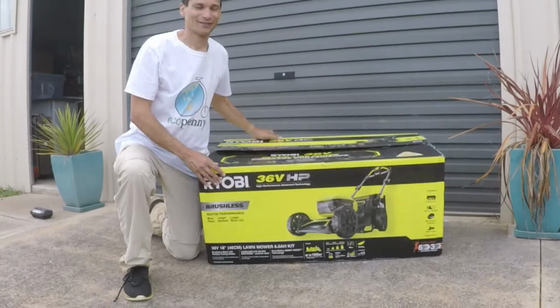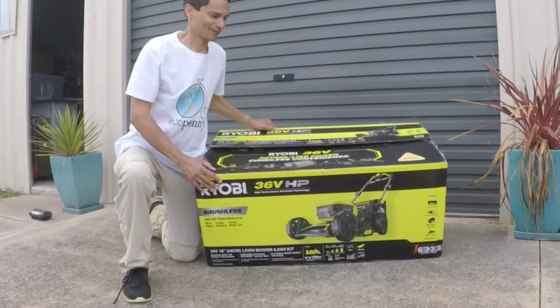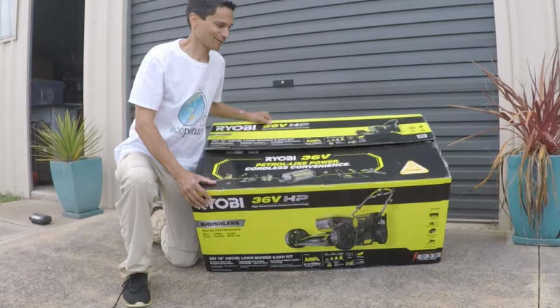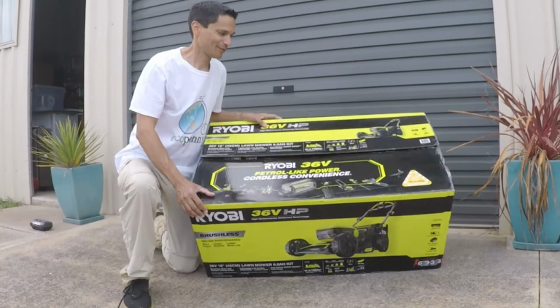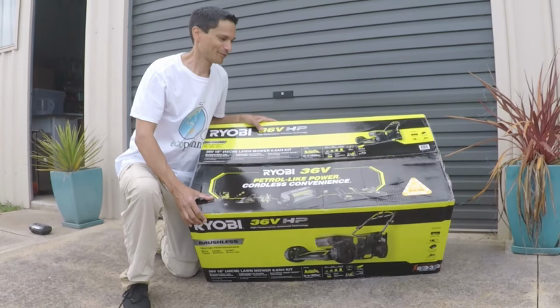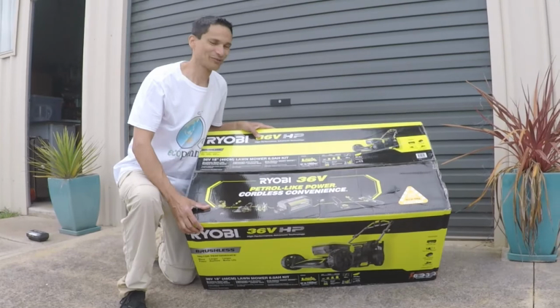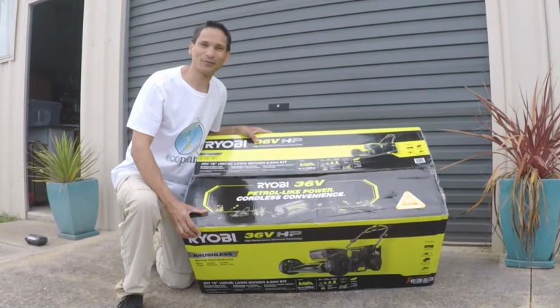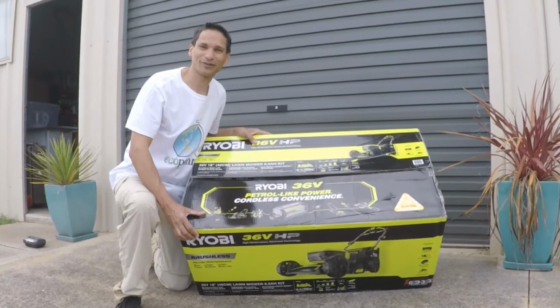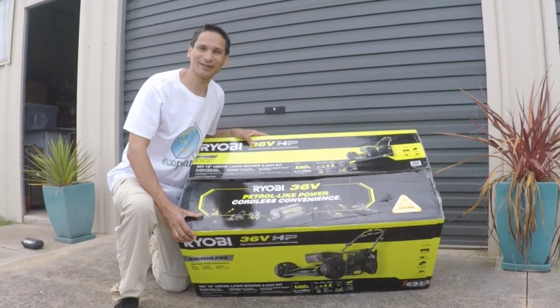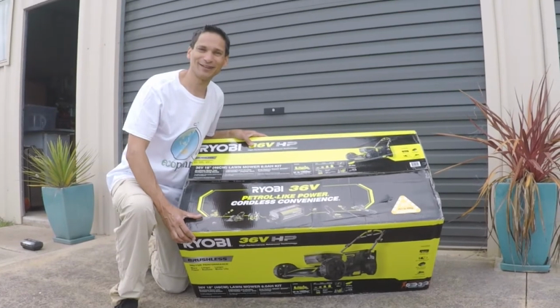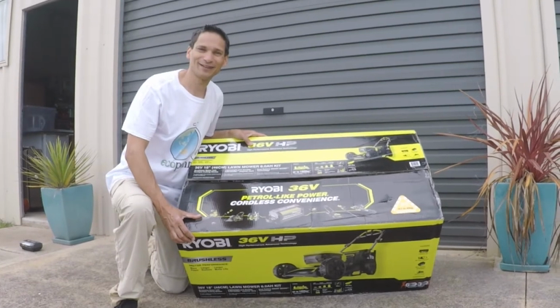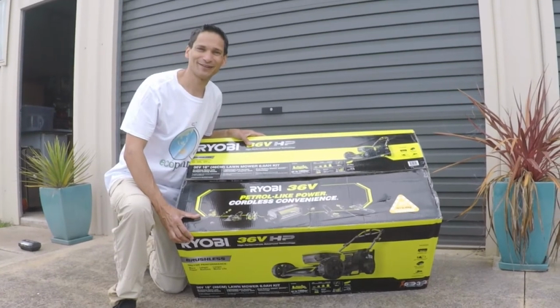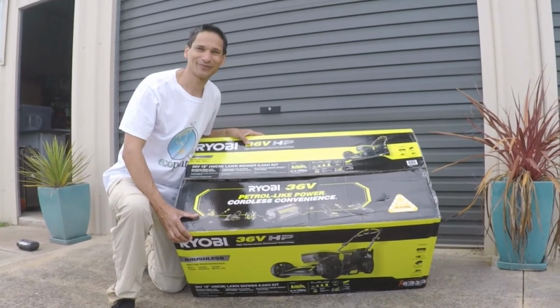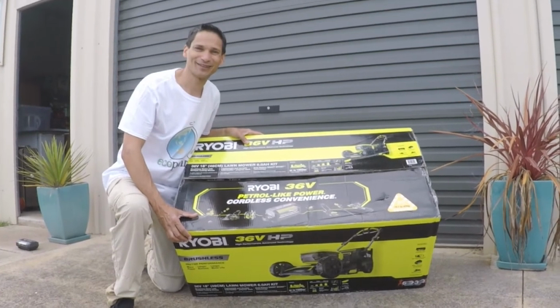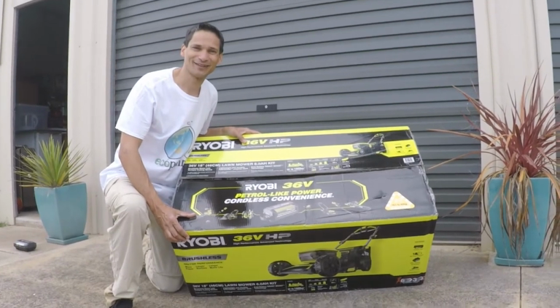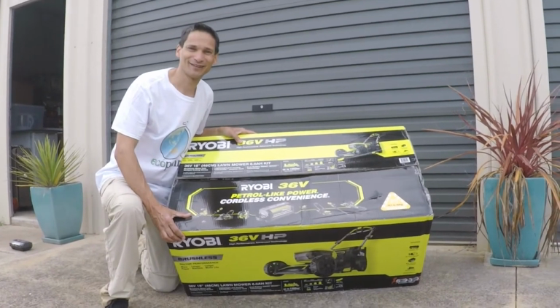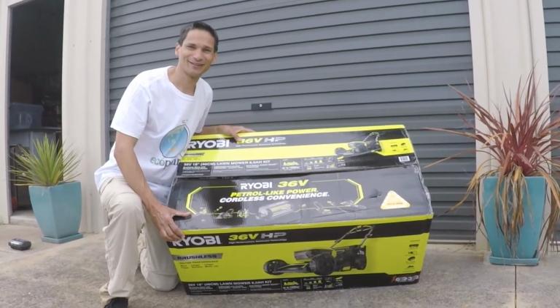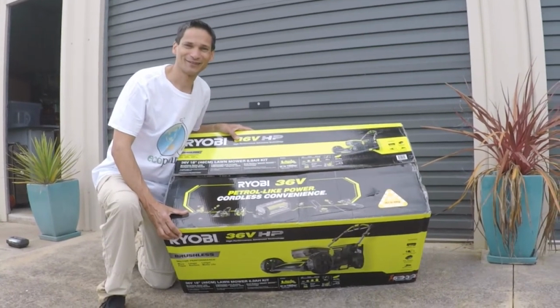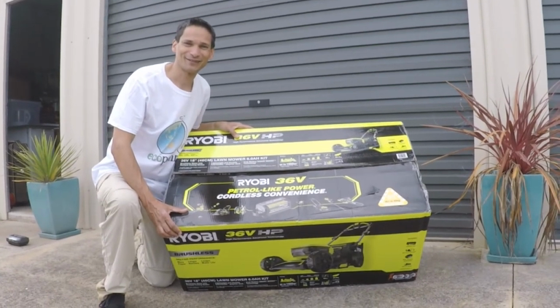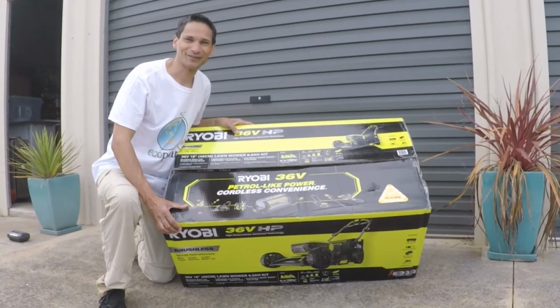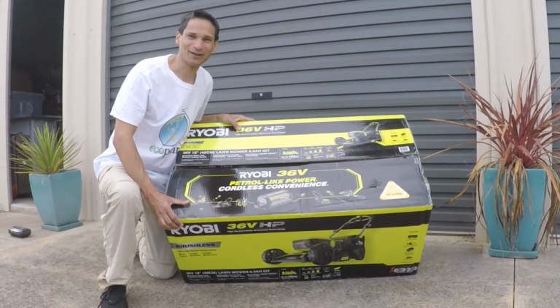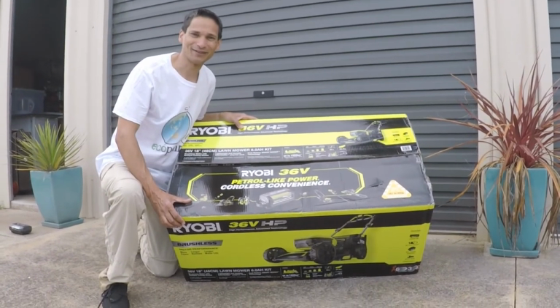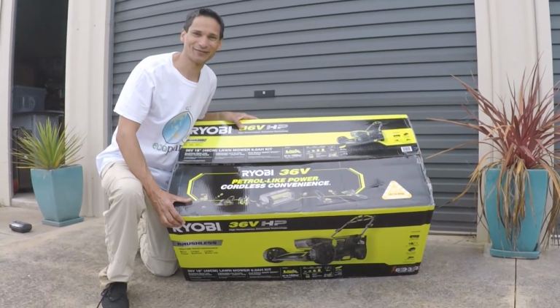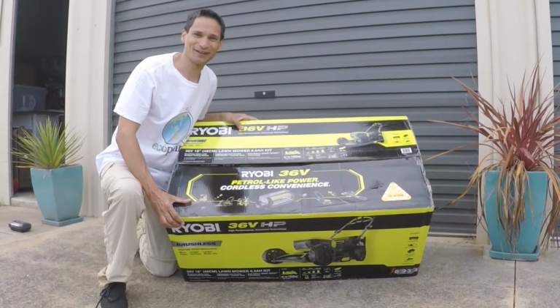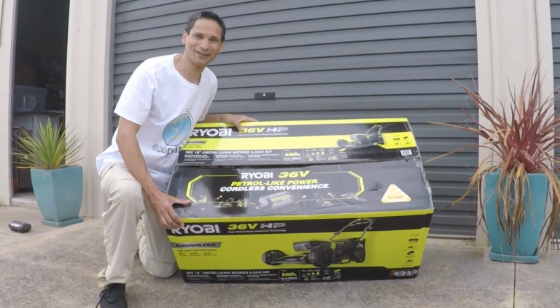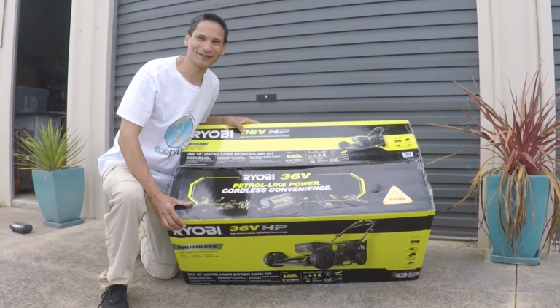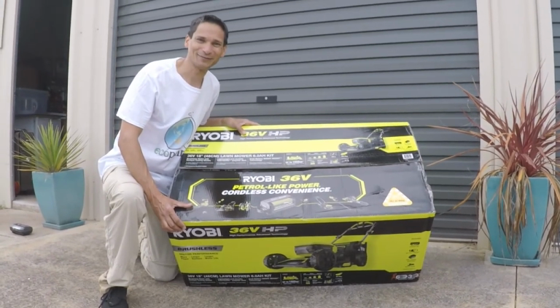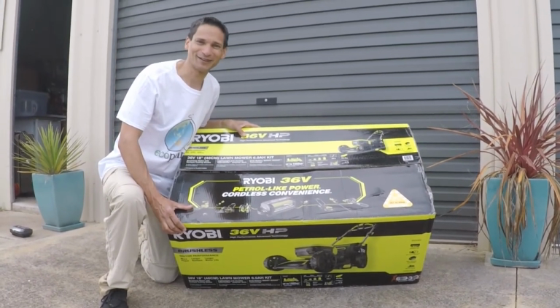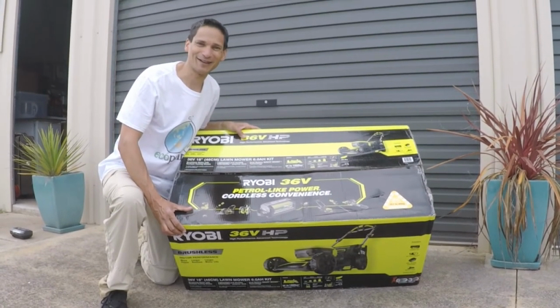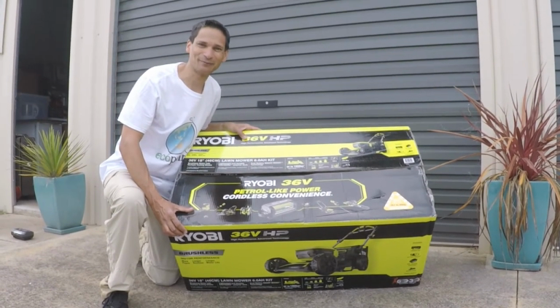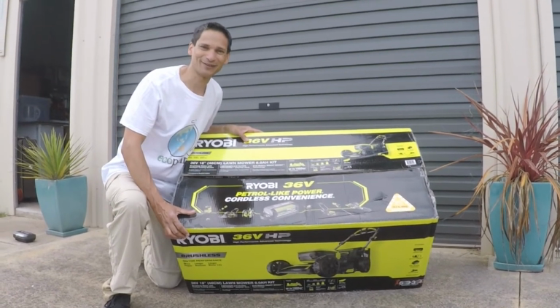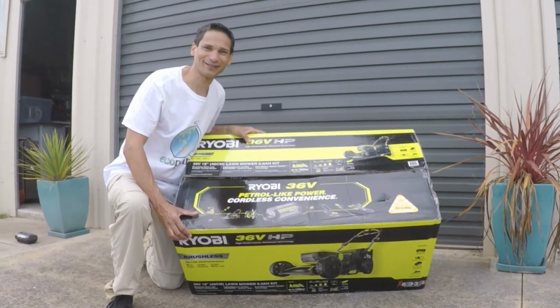We've got the box here, and the wonders of editing, we're going to unbox it.